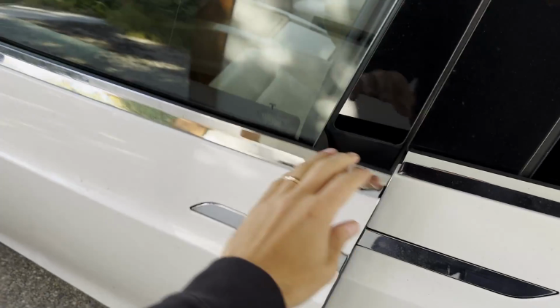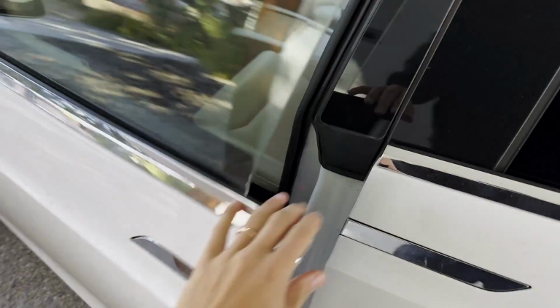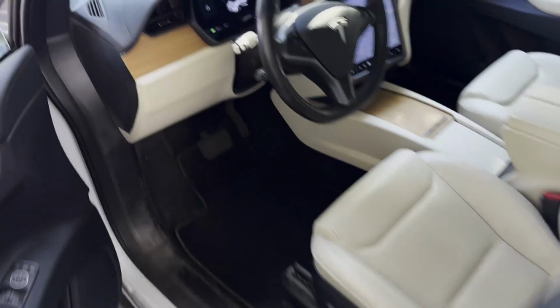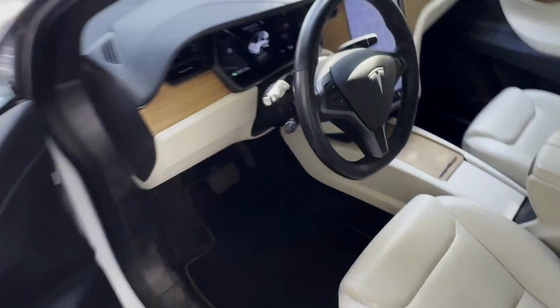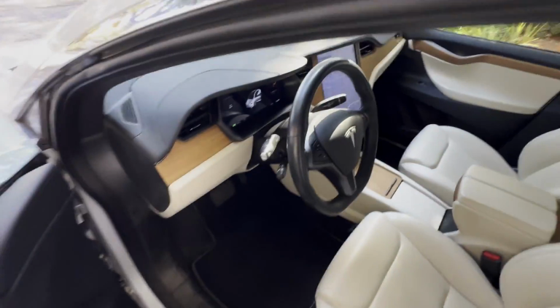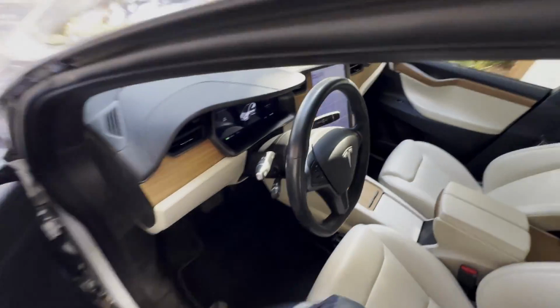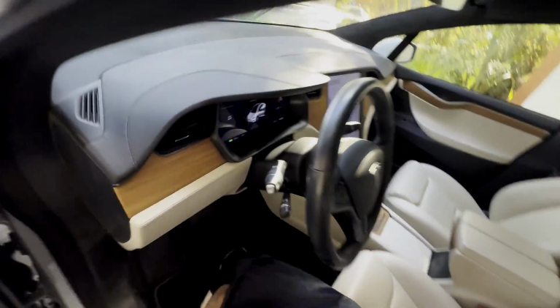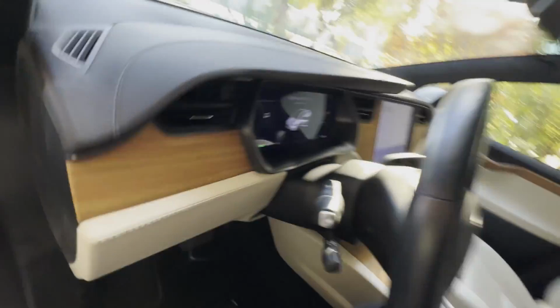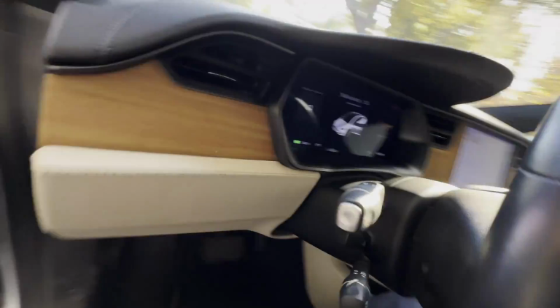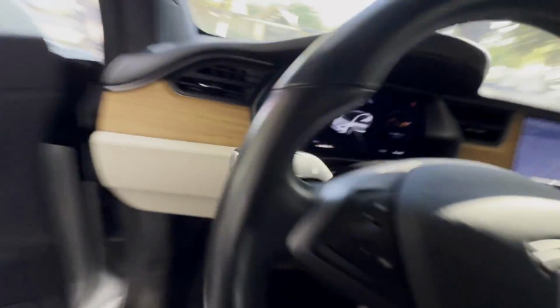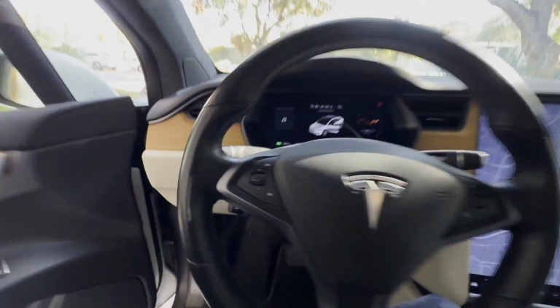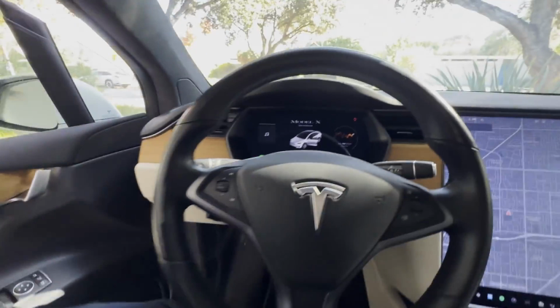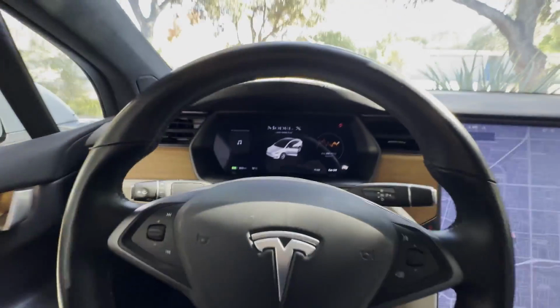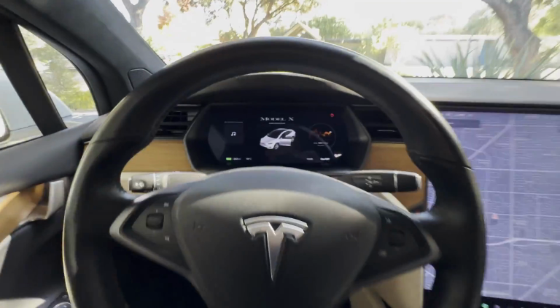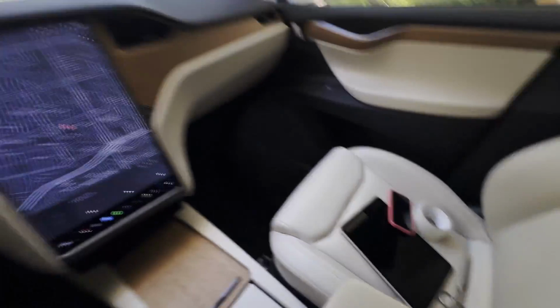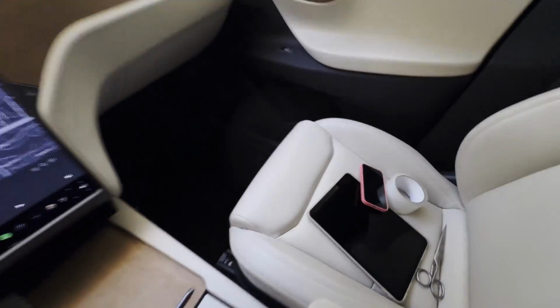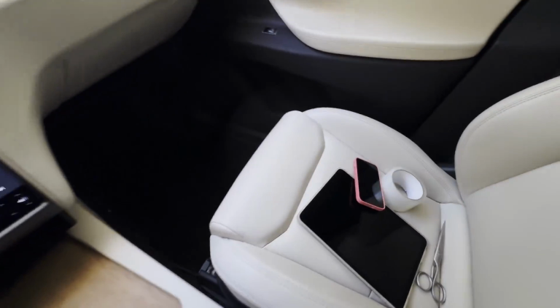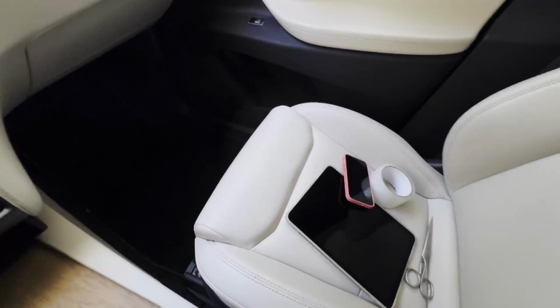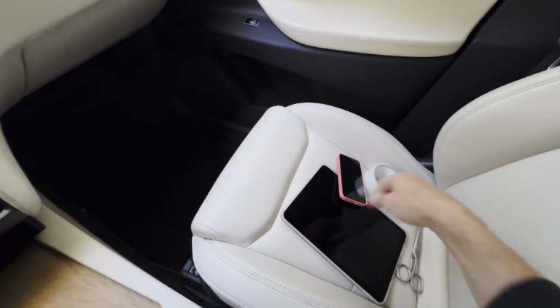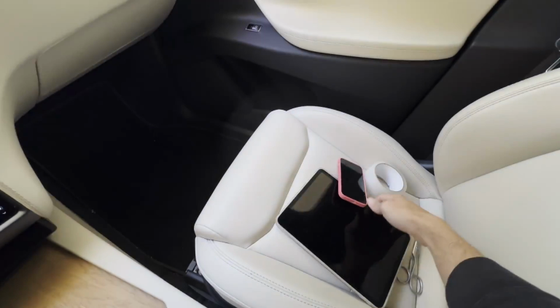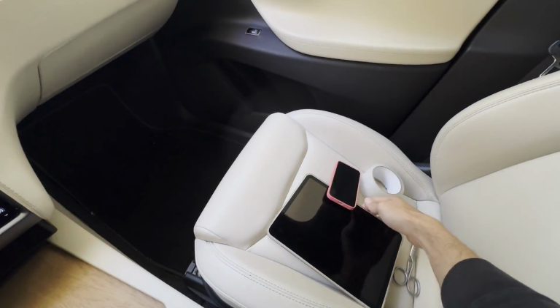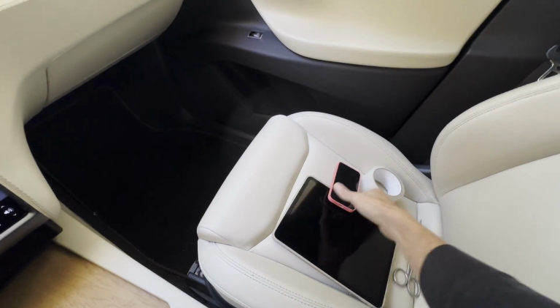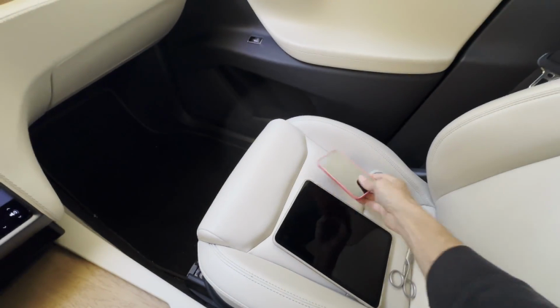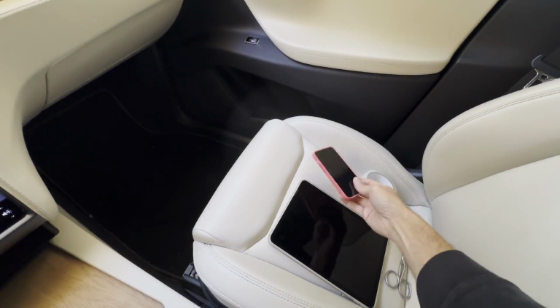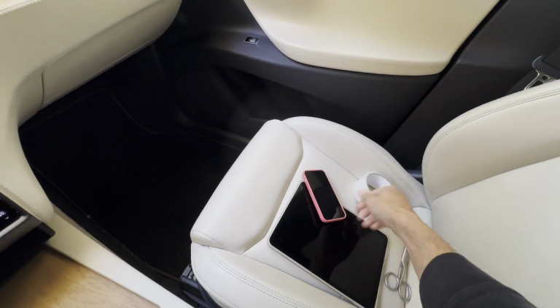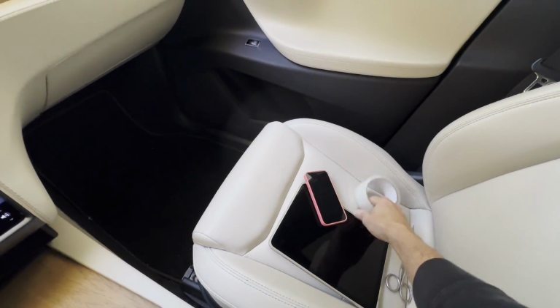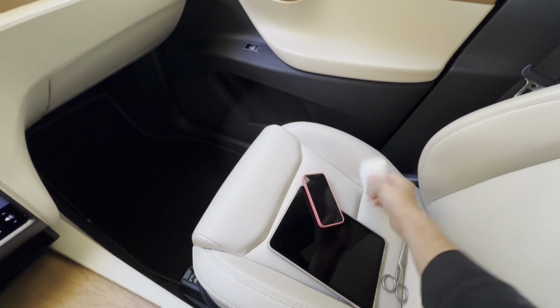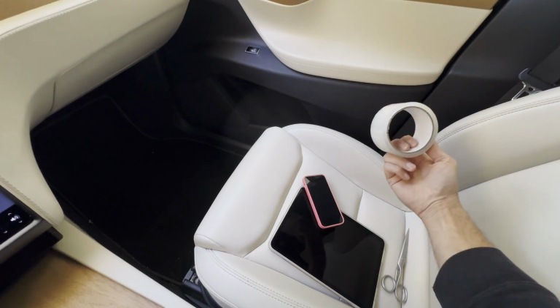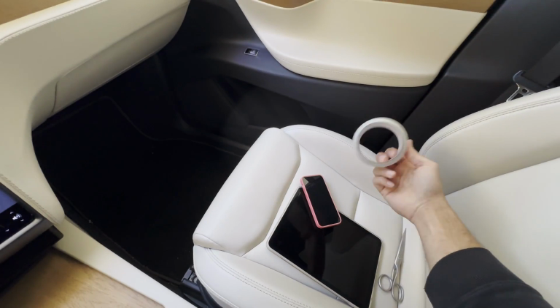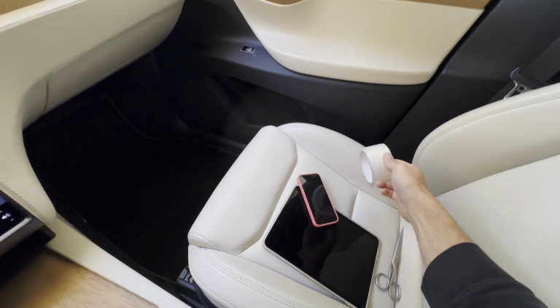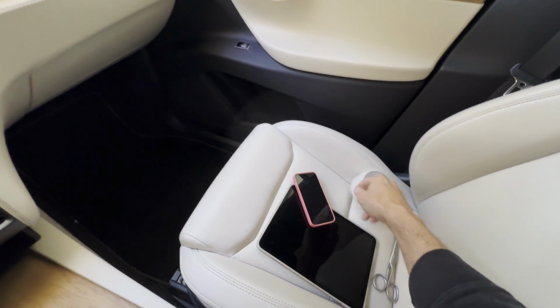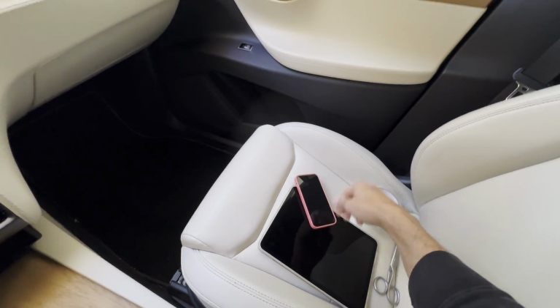One way in which car user interfaces could be way better. I'm going to use a tablet, a phone, and some tape to do it.